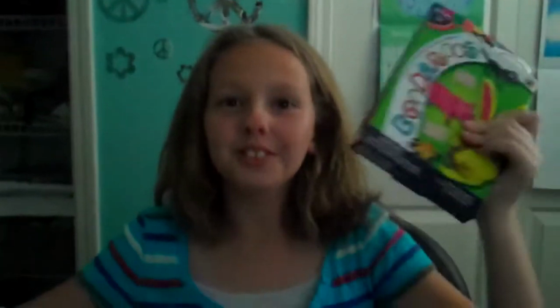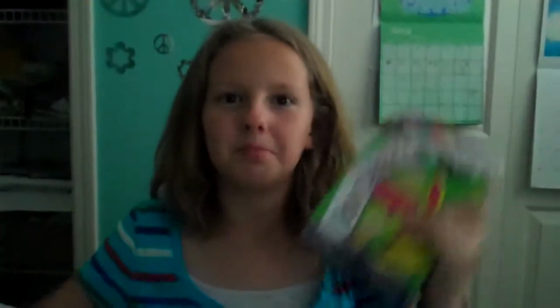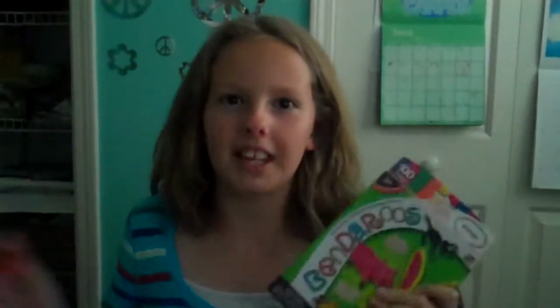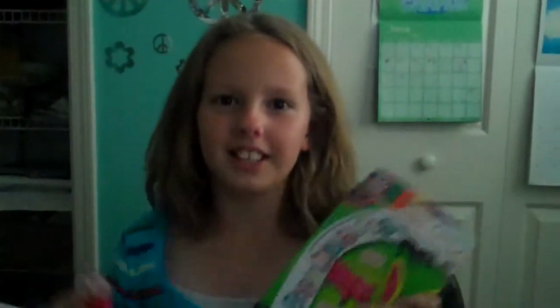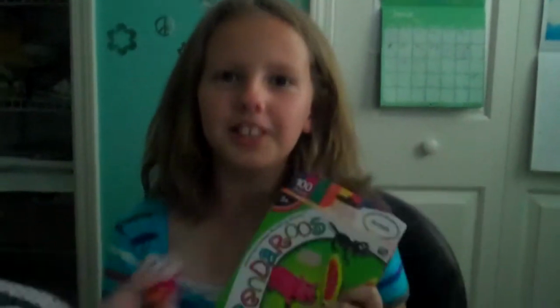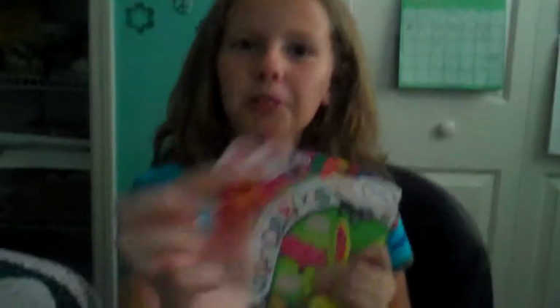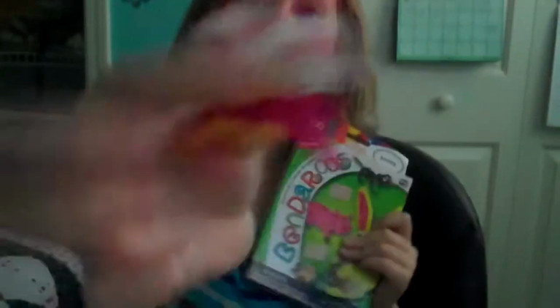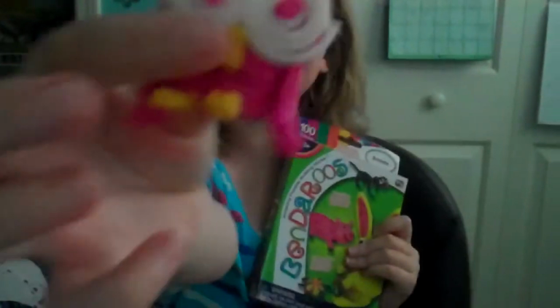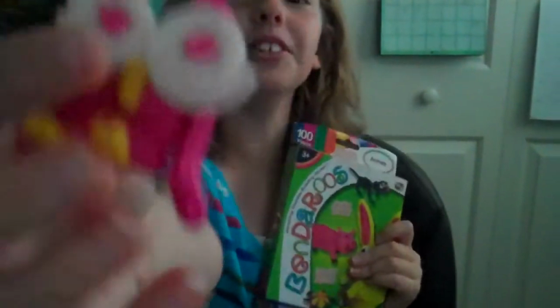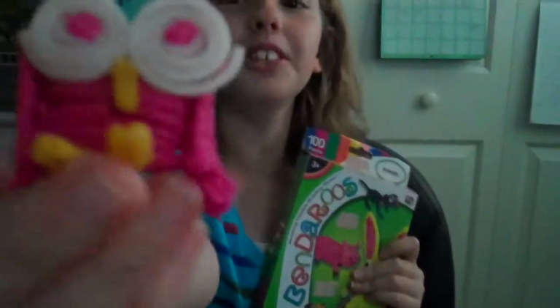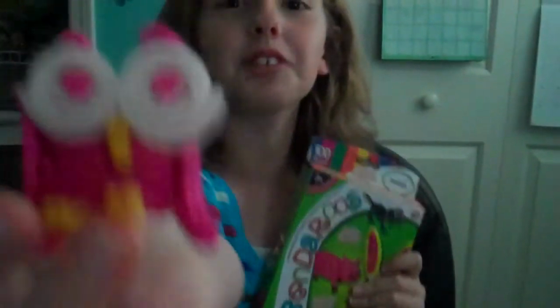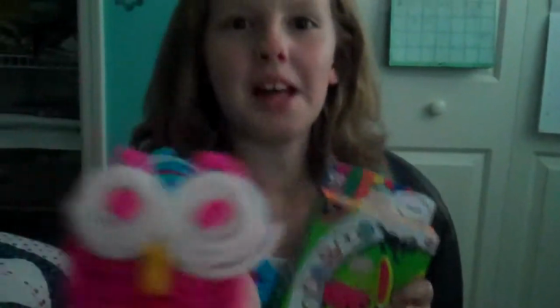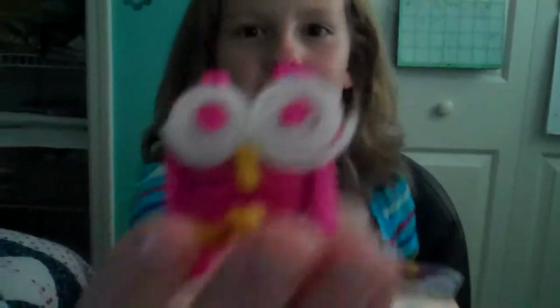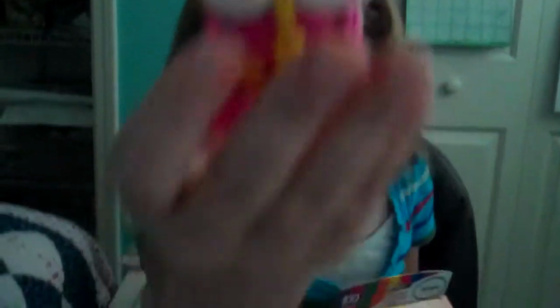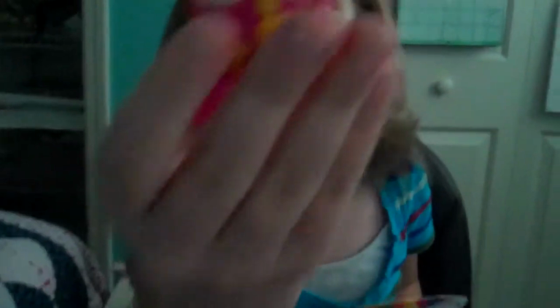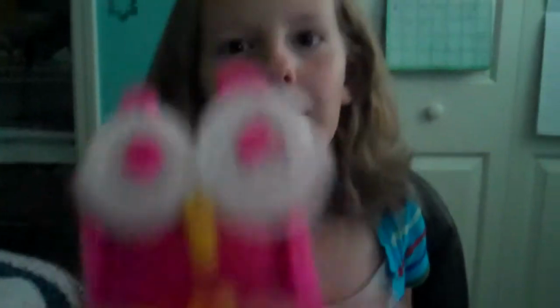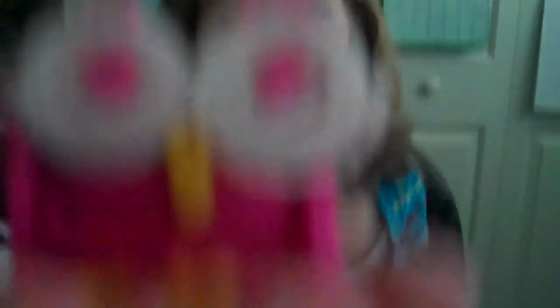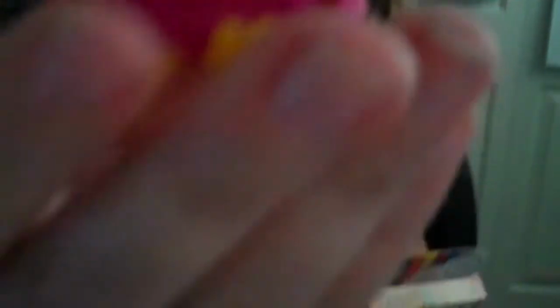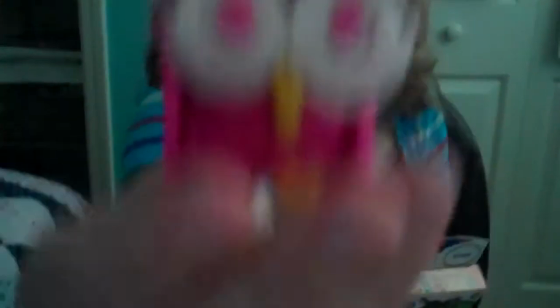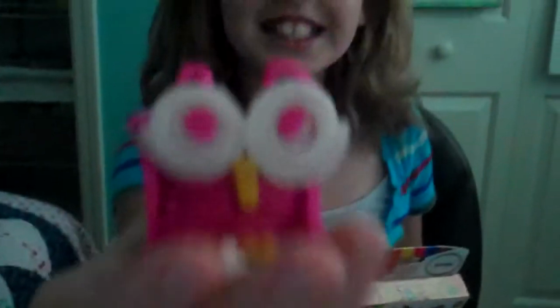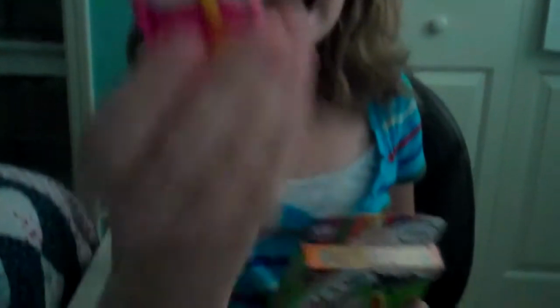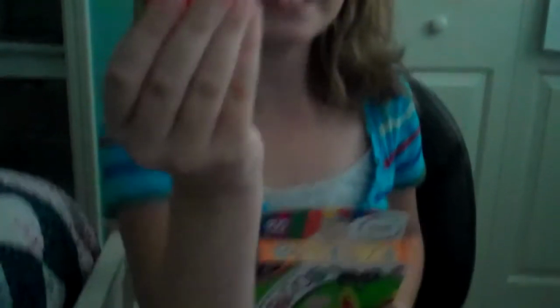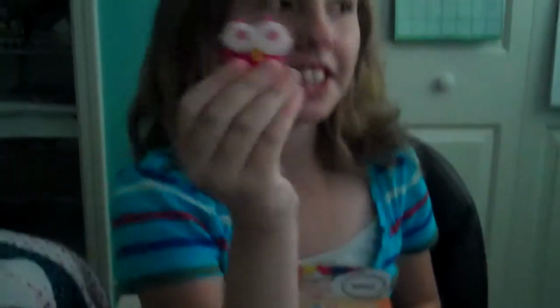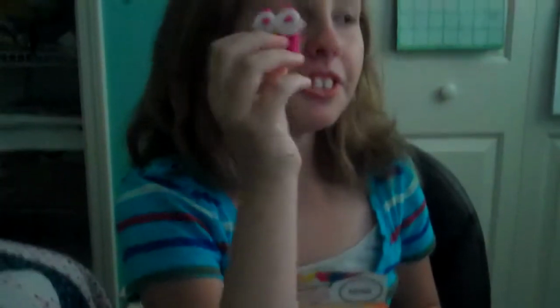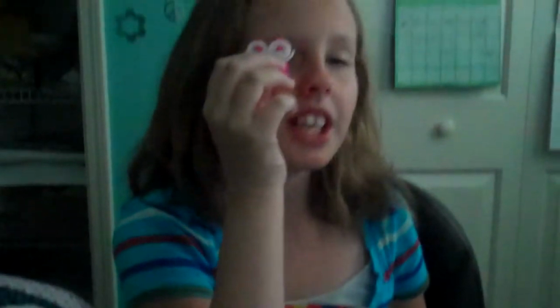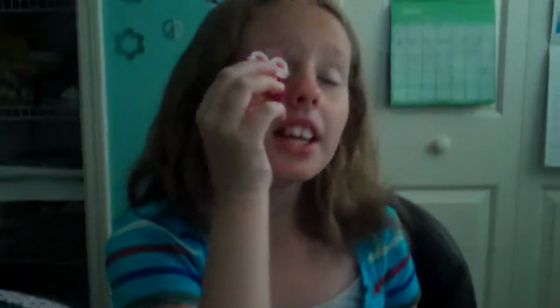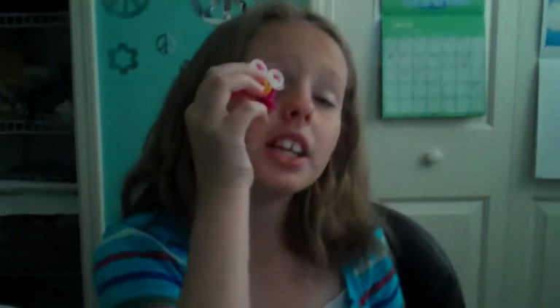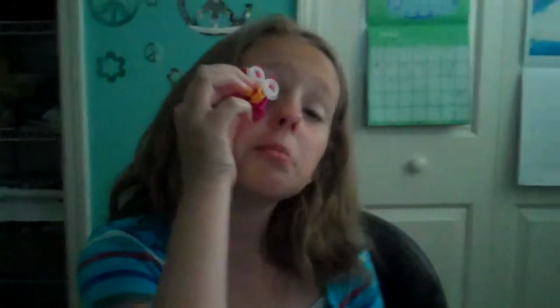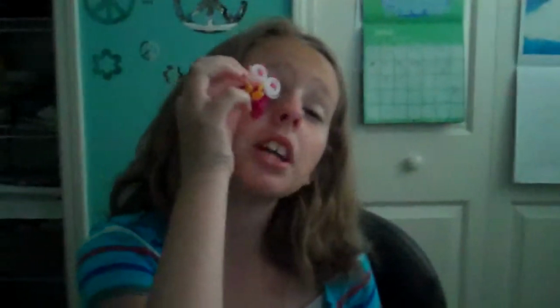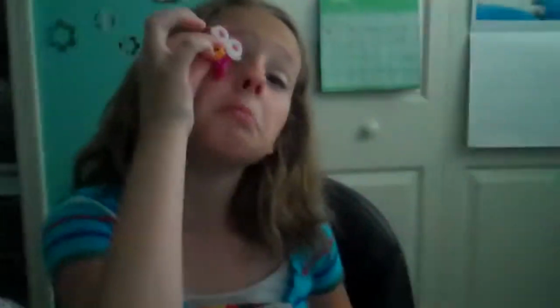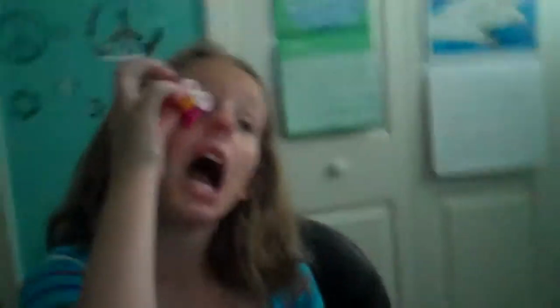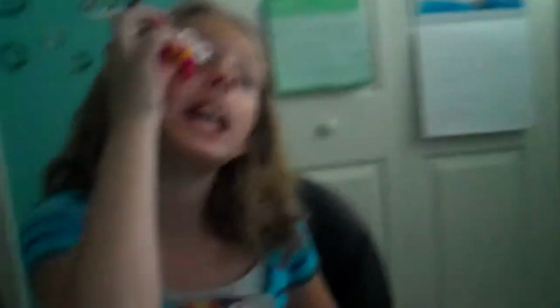Bendaroos! Bend-a-who, bend-a-roo. Look what I made — it's an owl! Look at its eyes, they're huge, they're as big as mine.